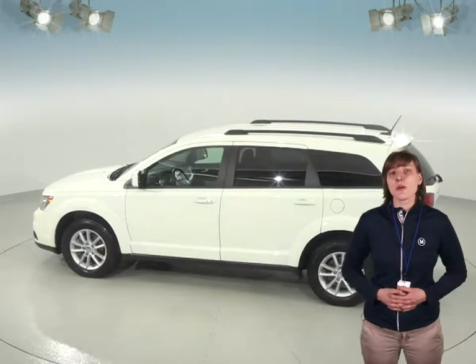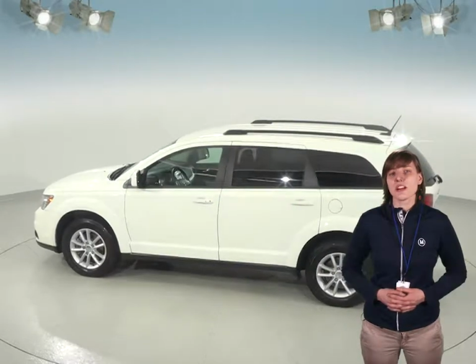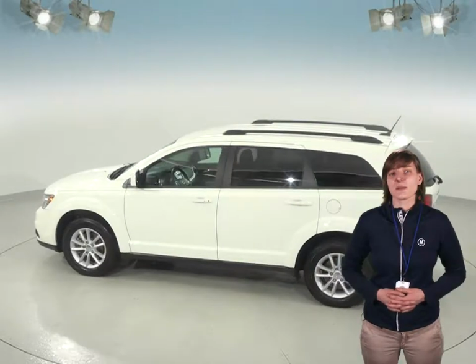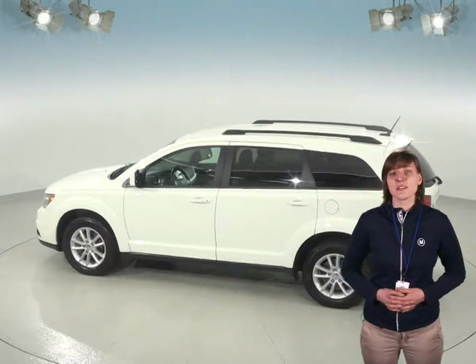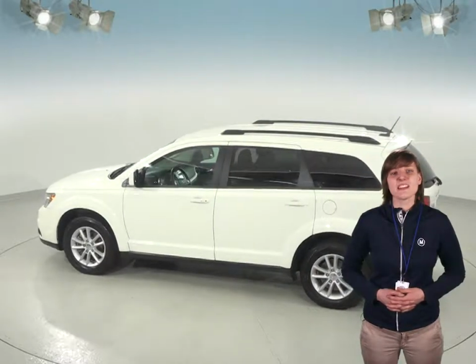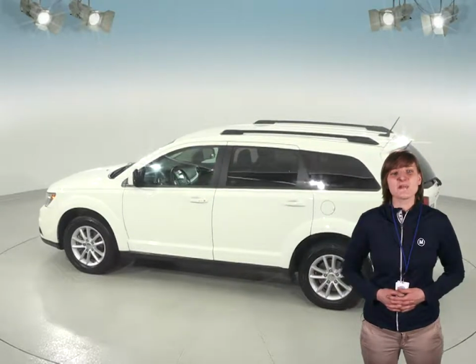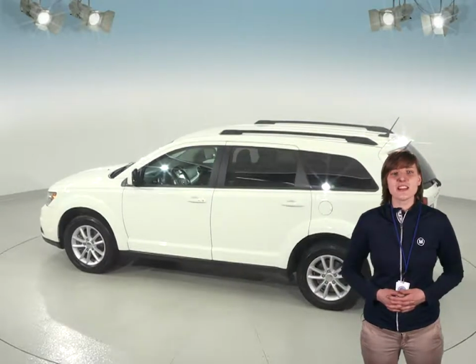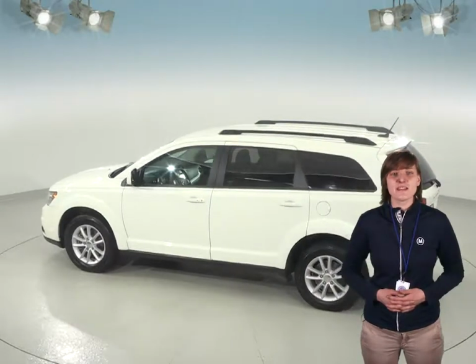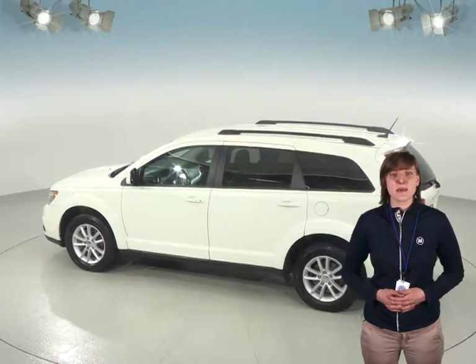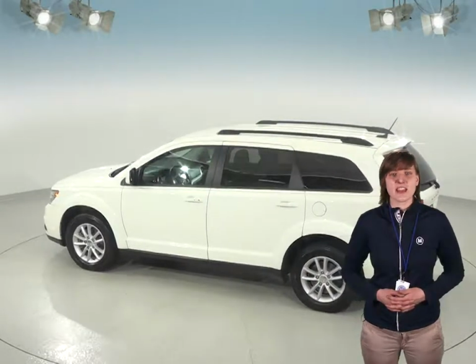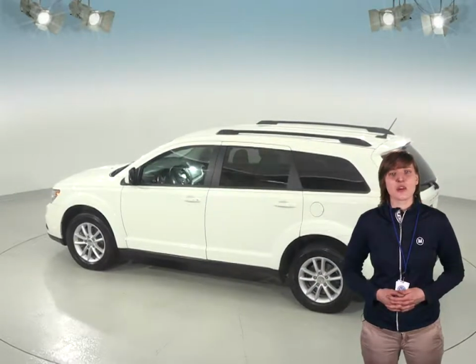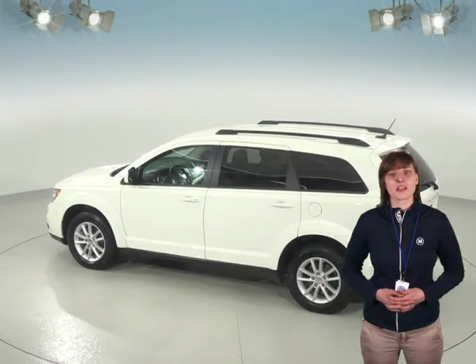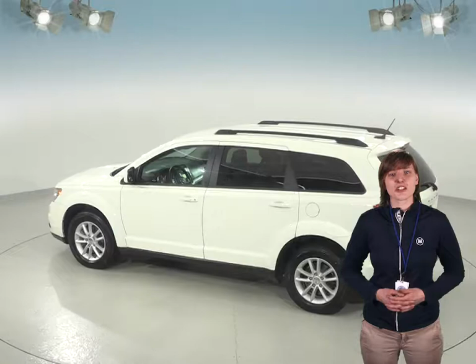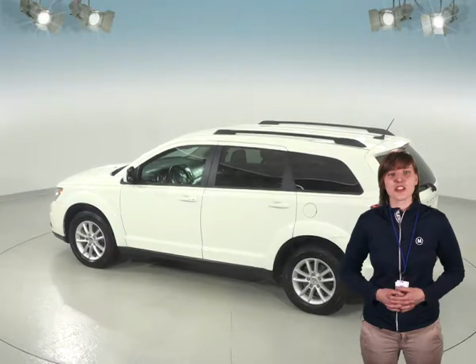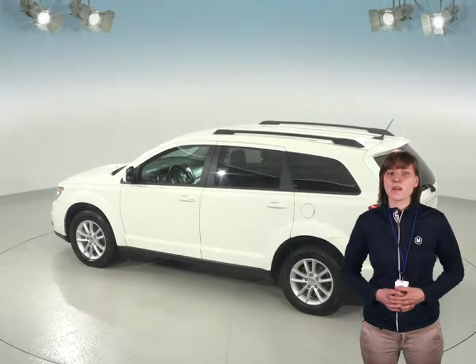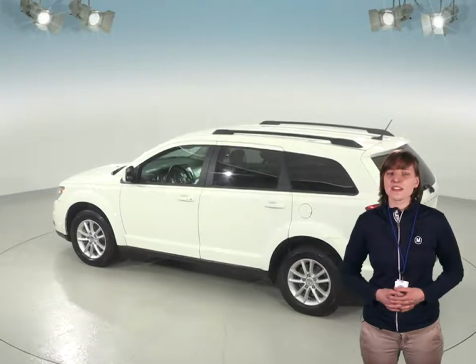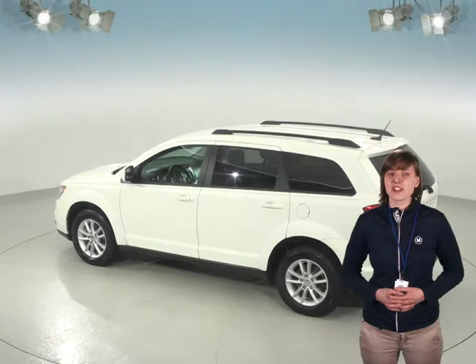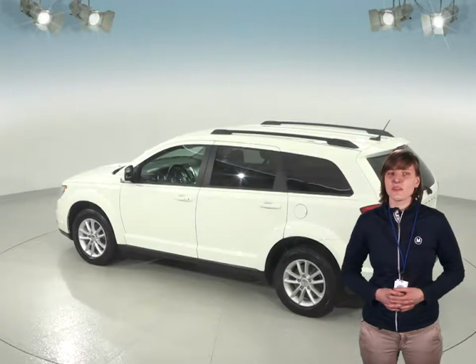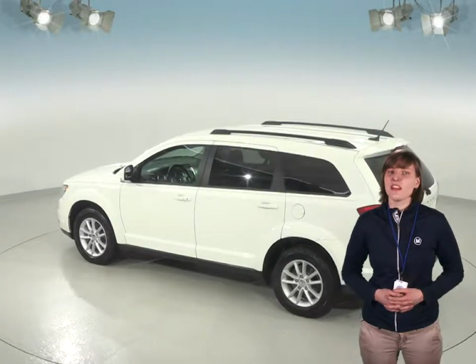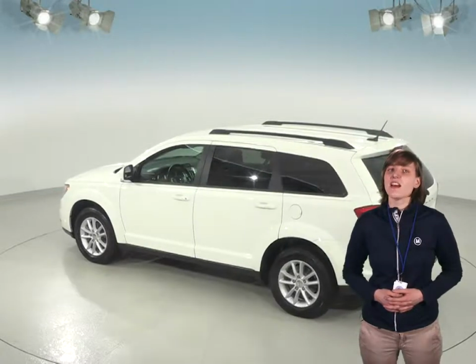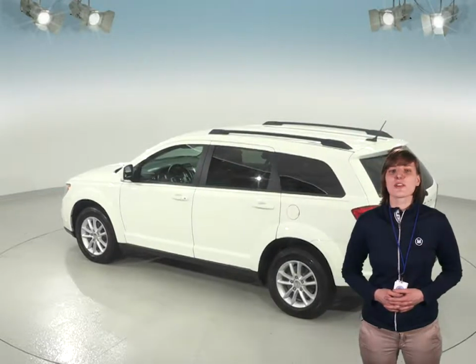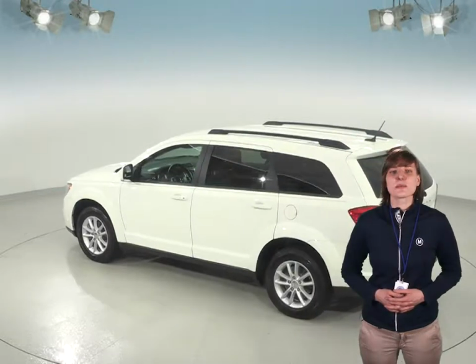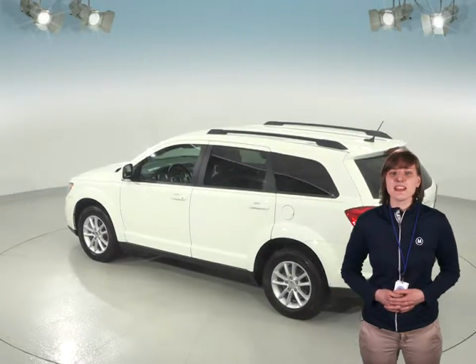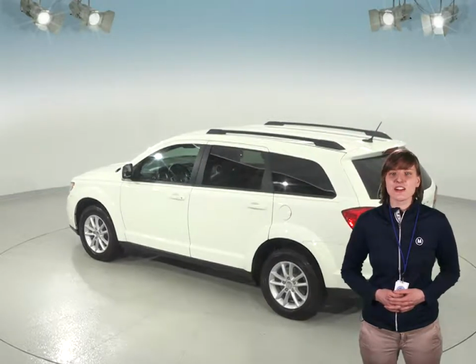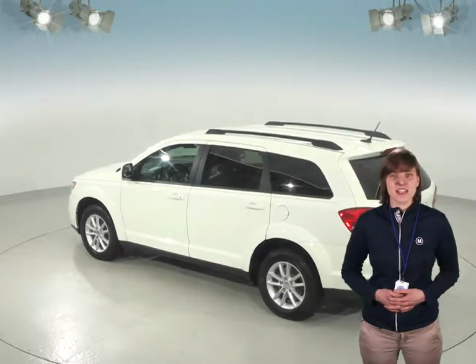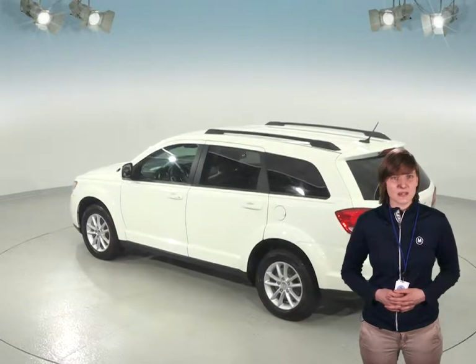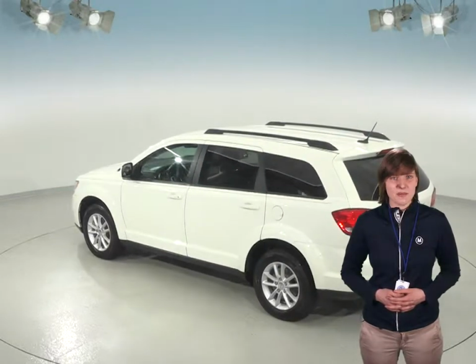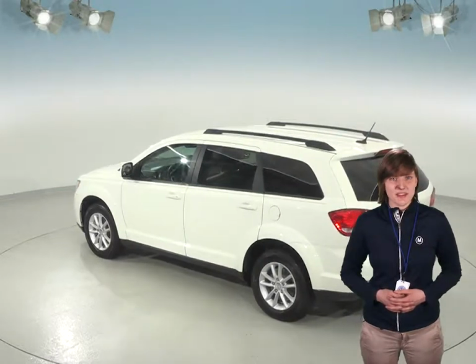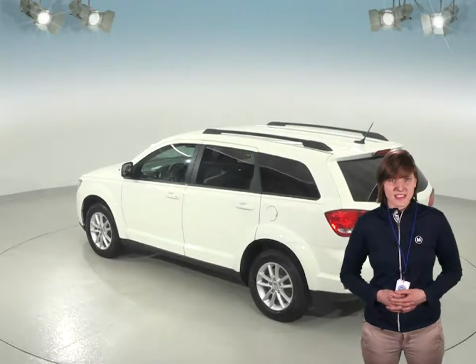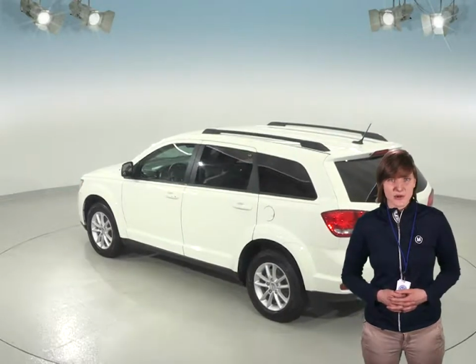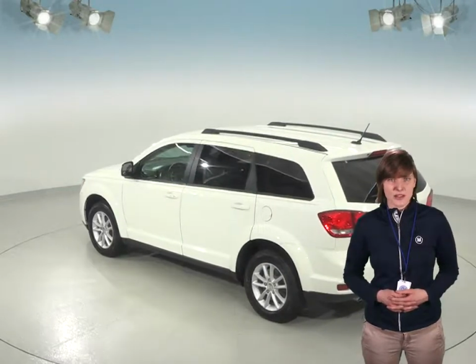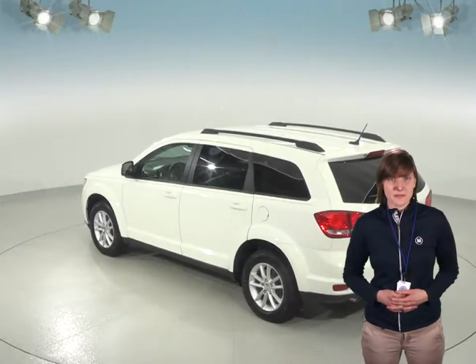Plus, we'll throw in our completely free lifetime mechanical protection to cover this SUV for as many years and as many miles as you own it.